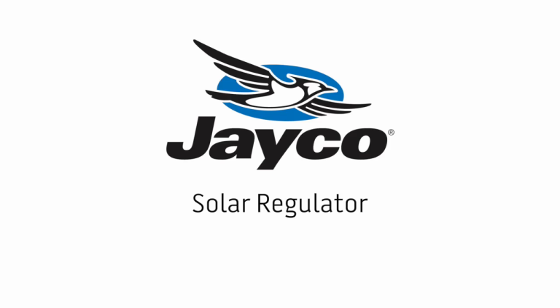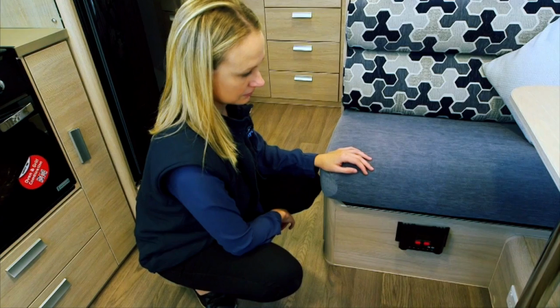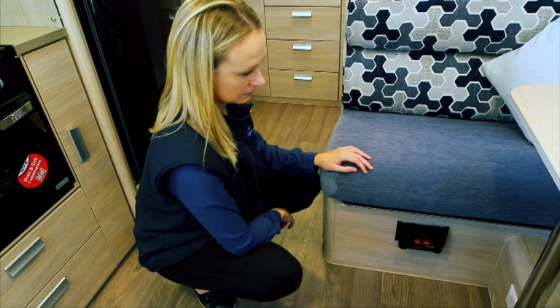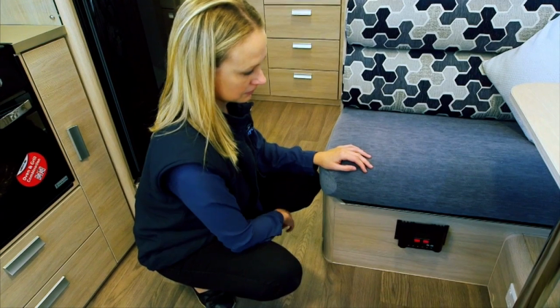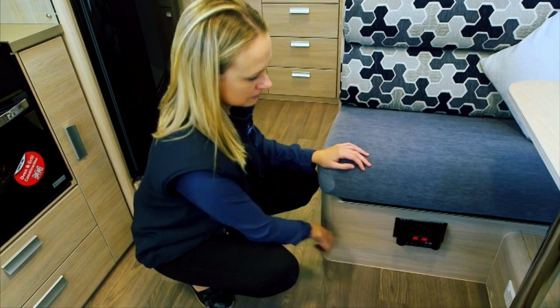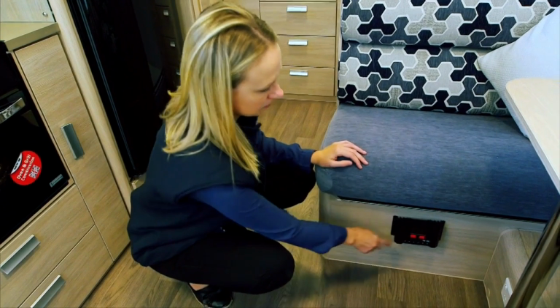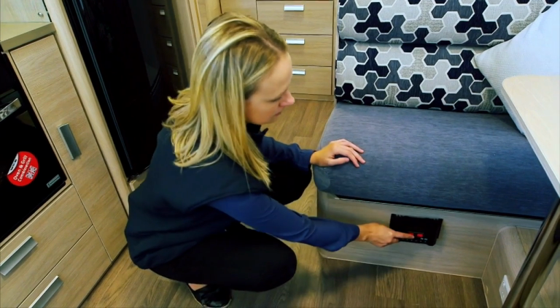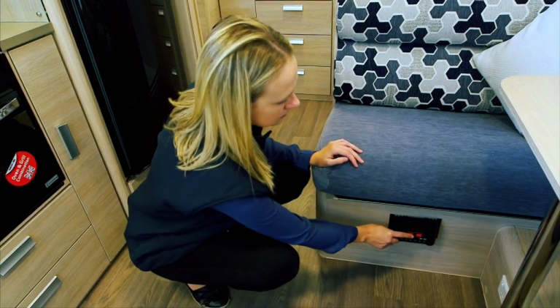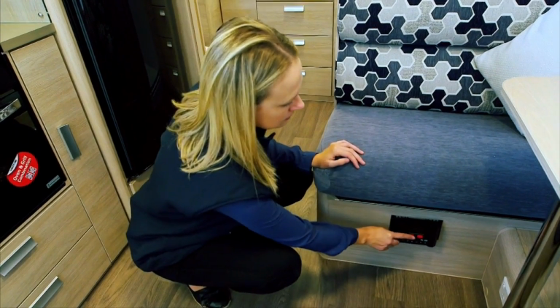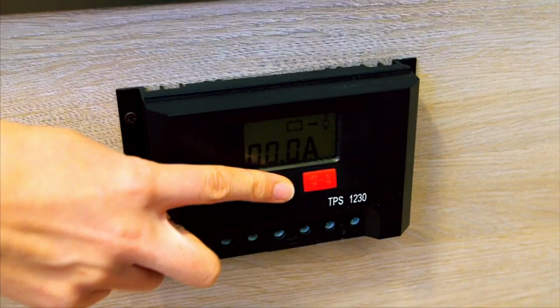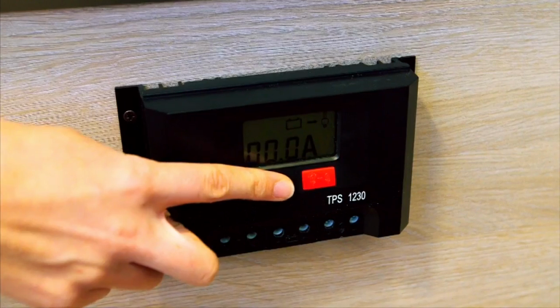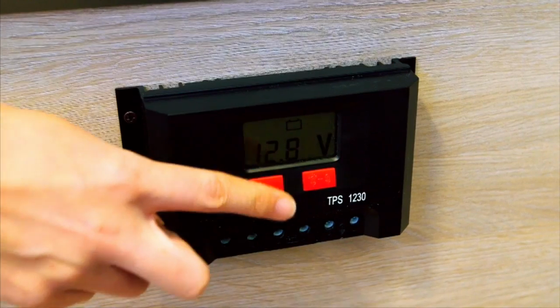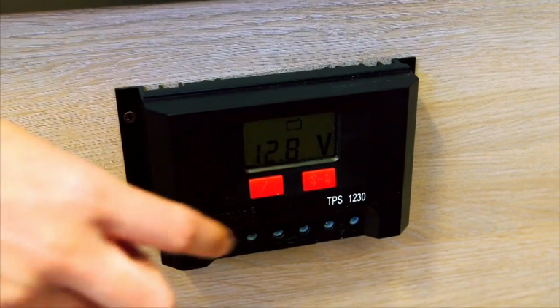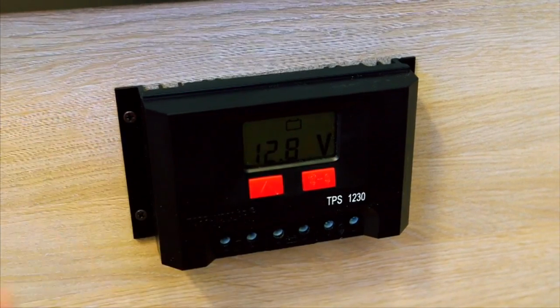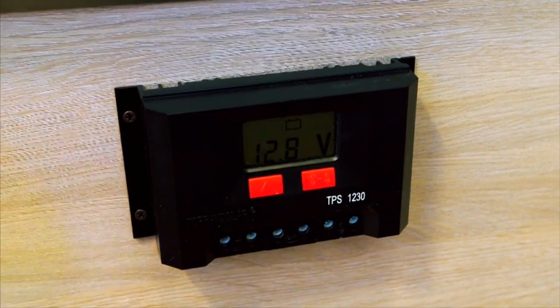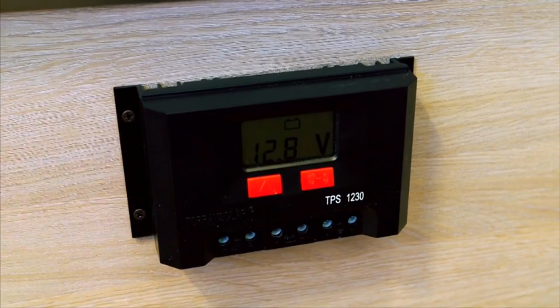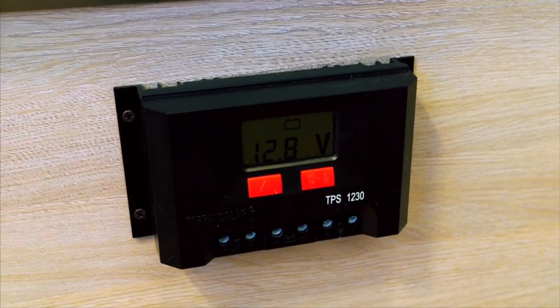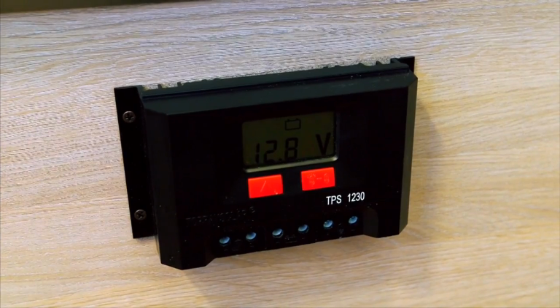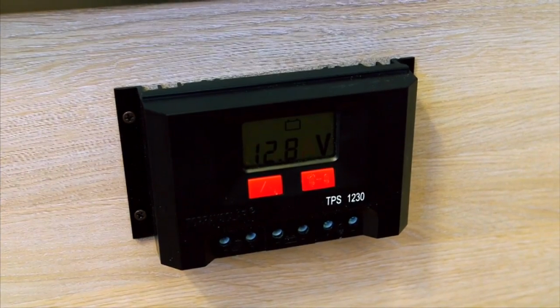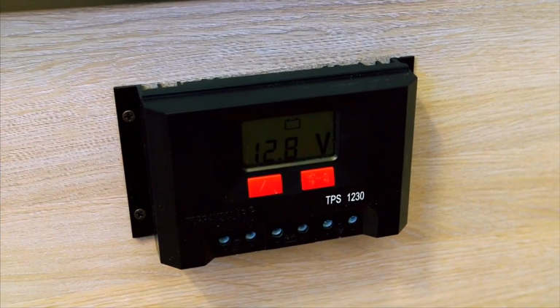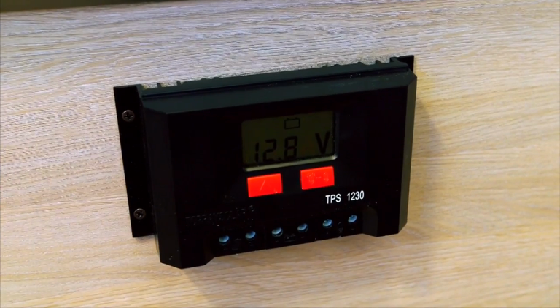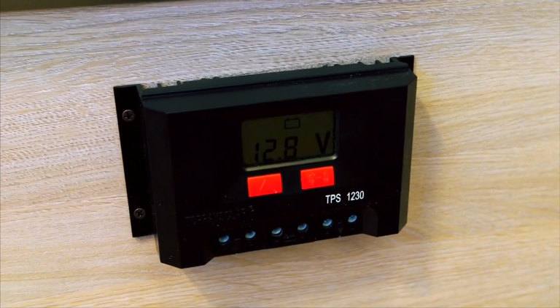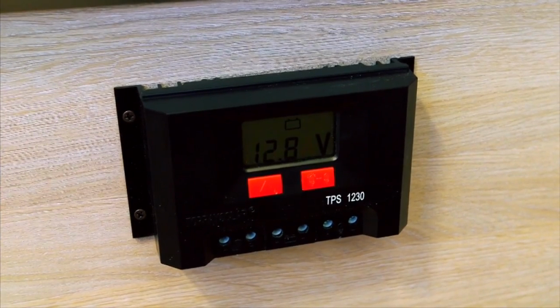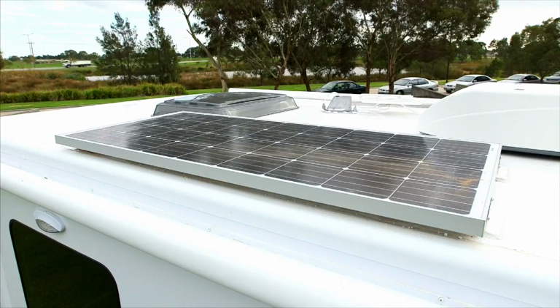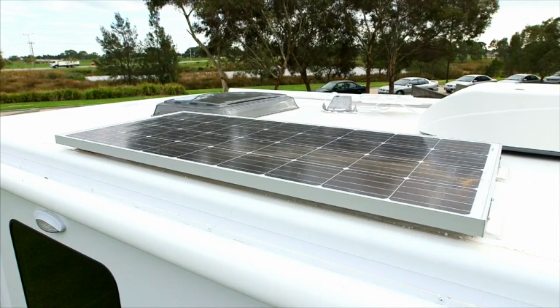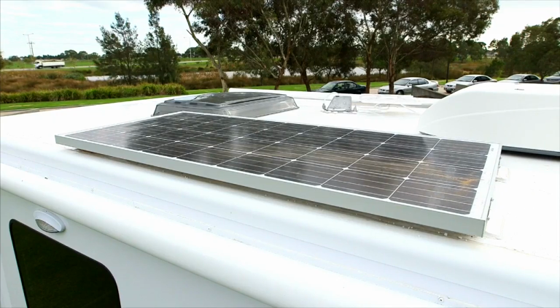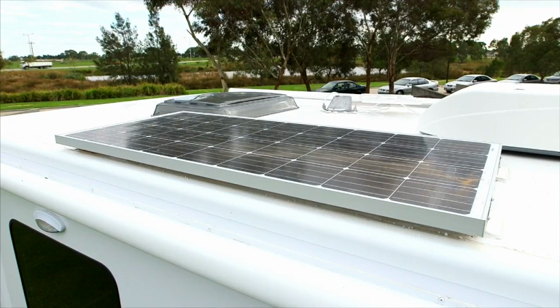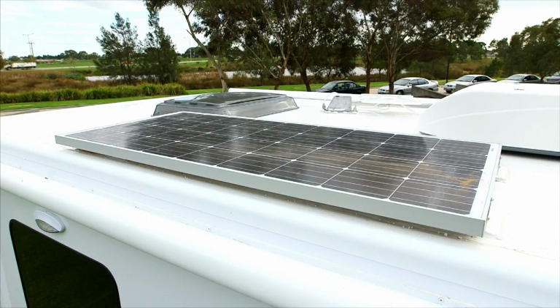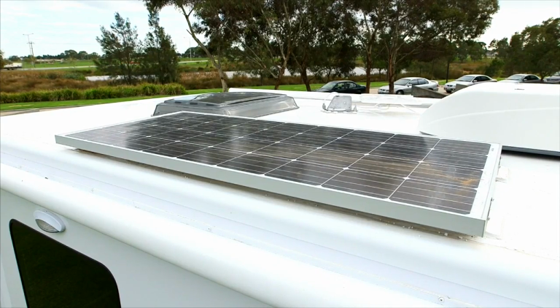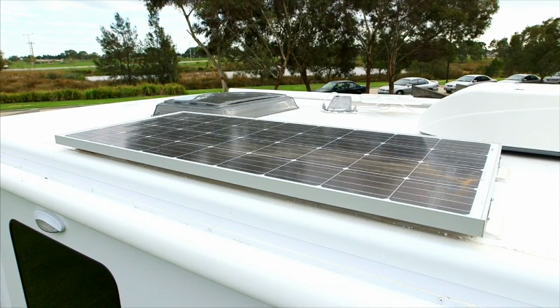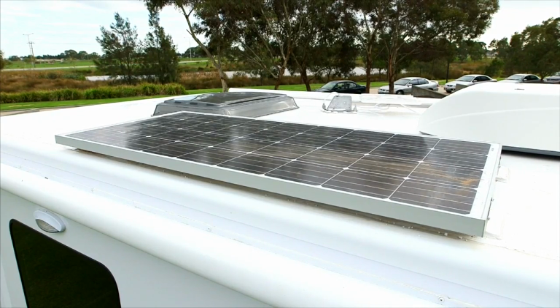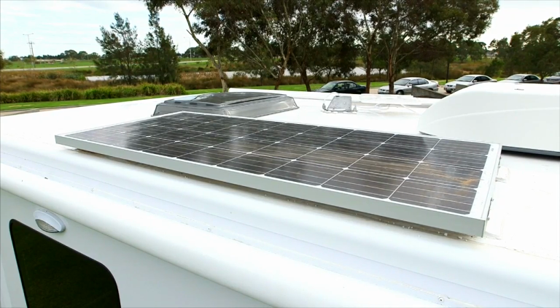Press the red button on the left to scroll through the menu. This will tell you the solar information required for use.